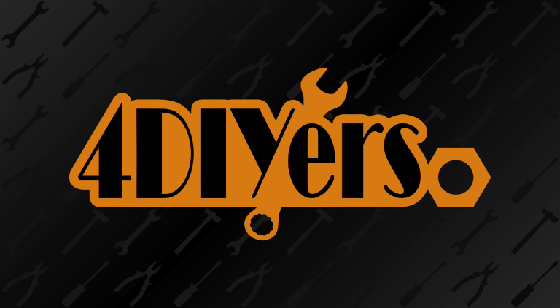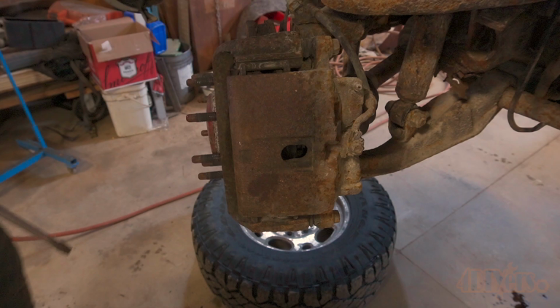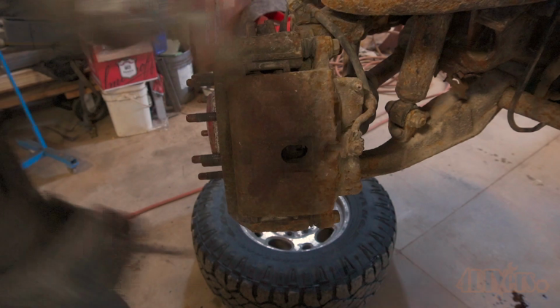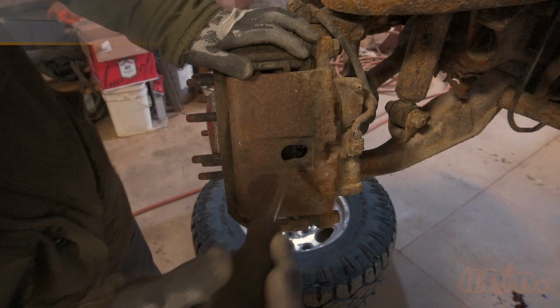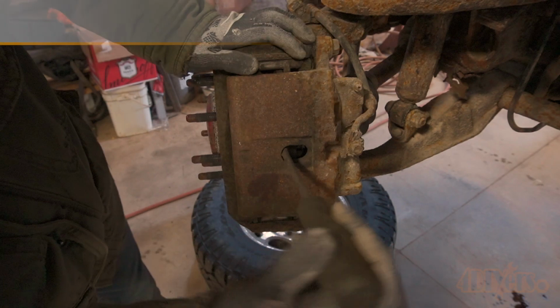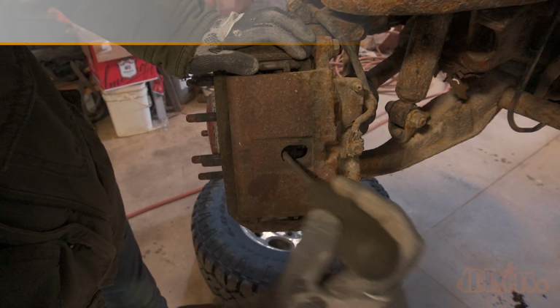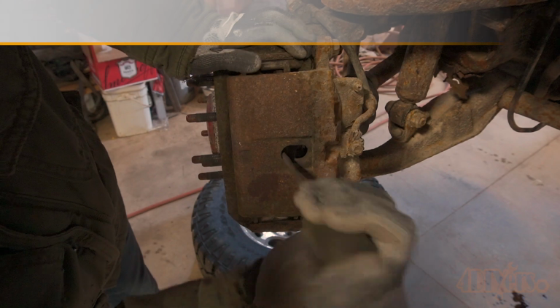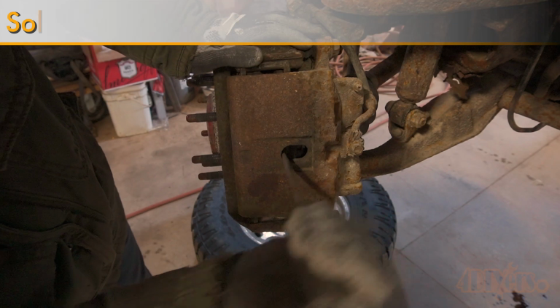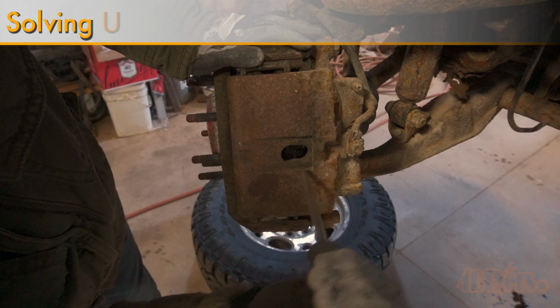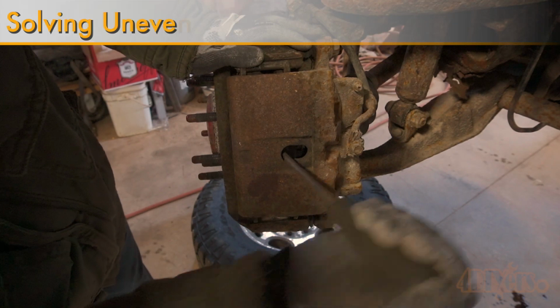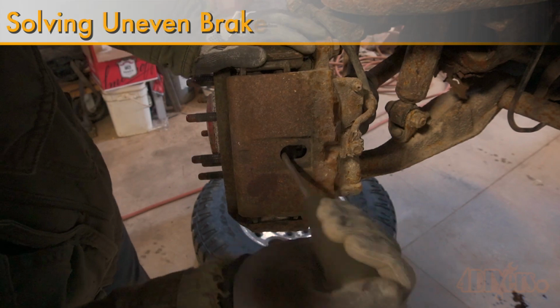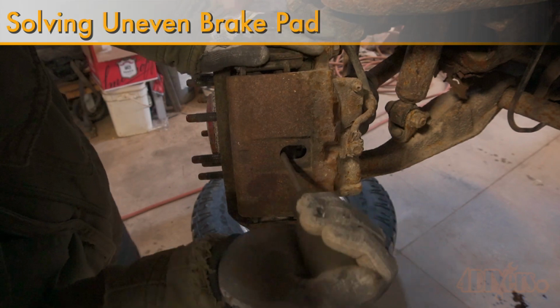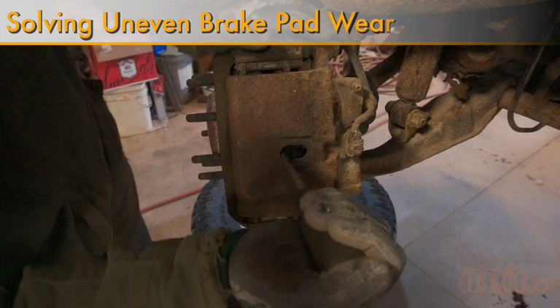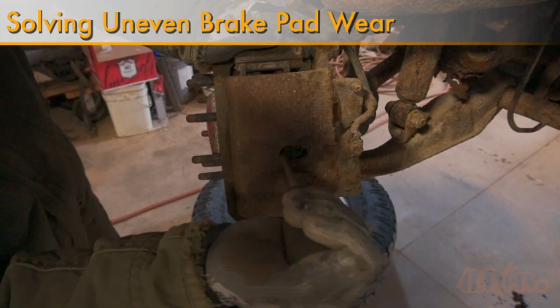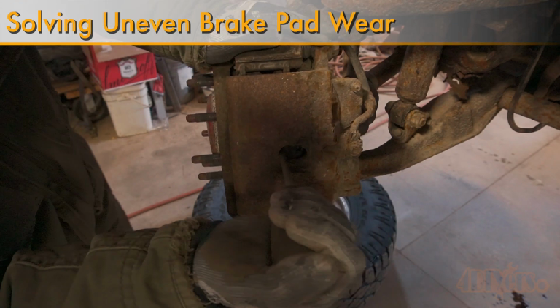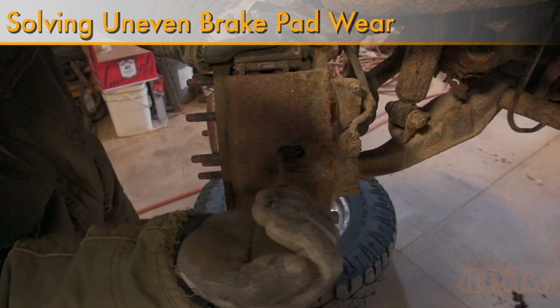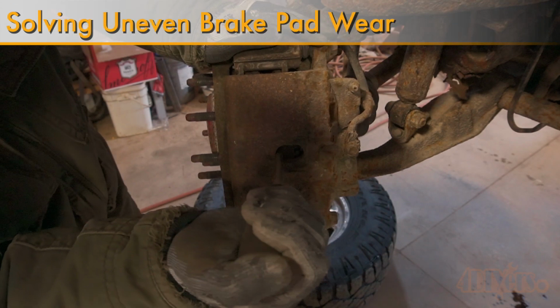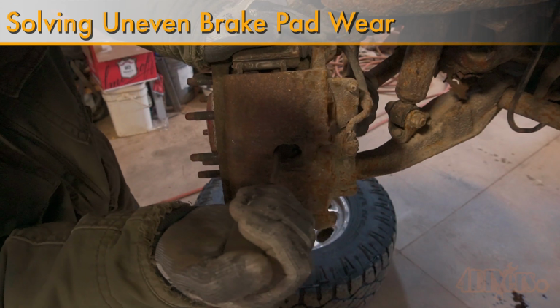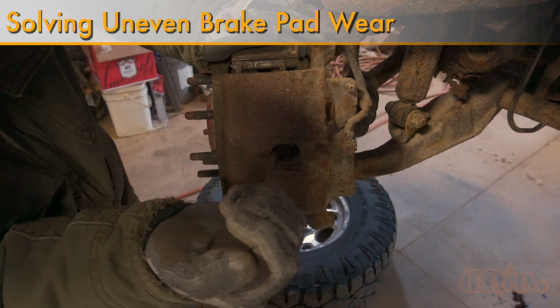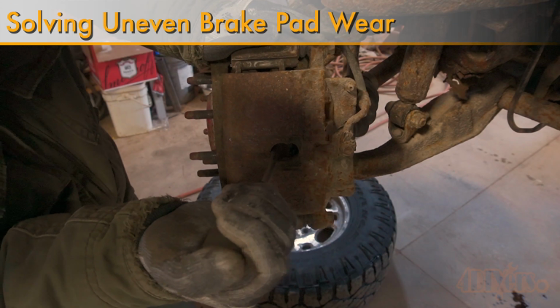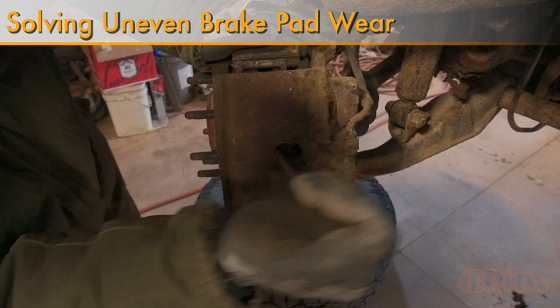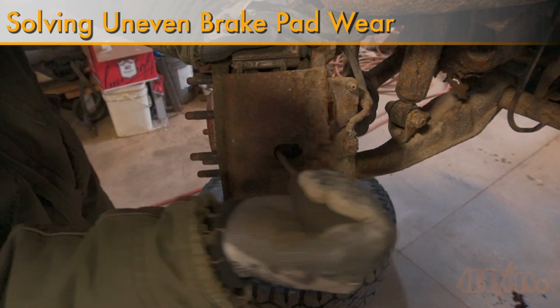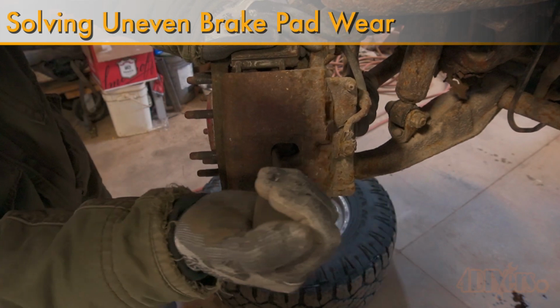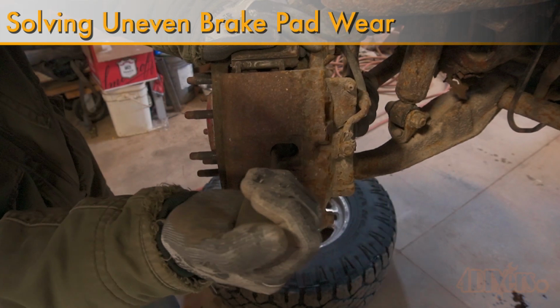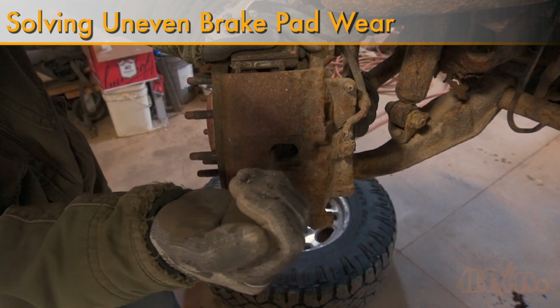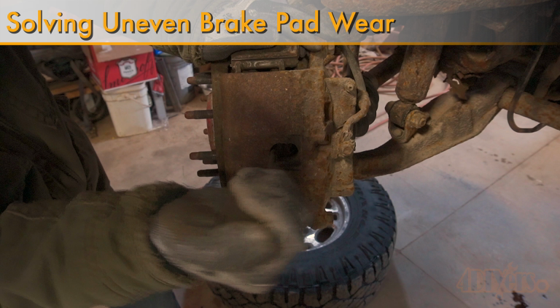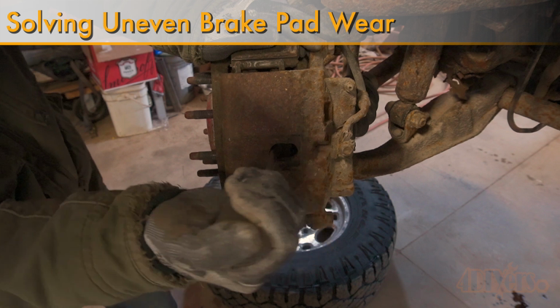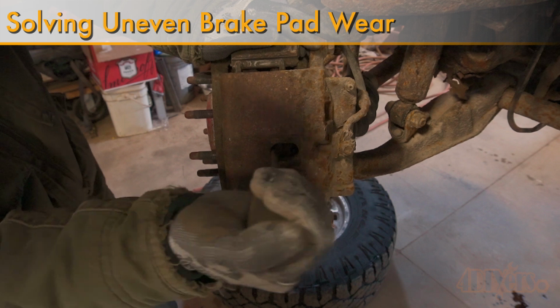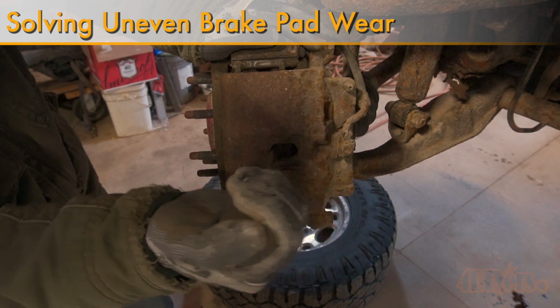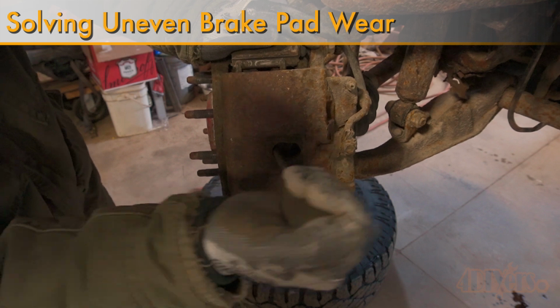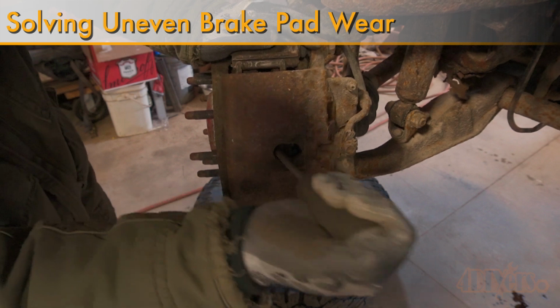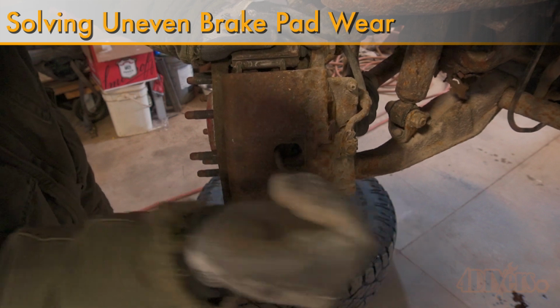Hello viewers, 4DIYers here with another video for everyone. In this video I'll be showing you how to fix uneven brake wear.